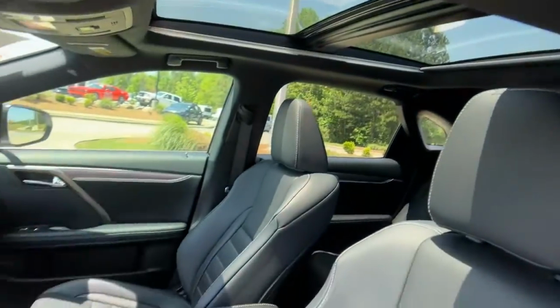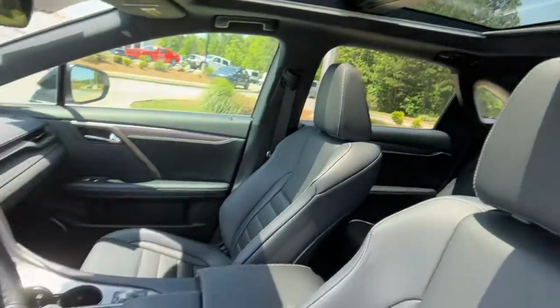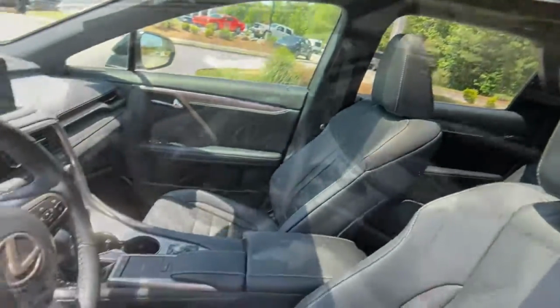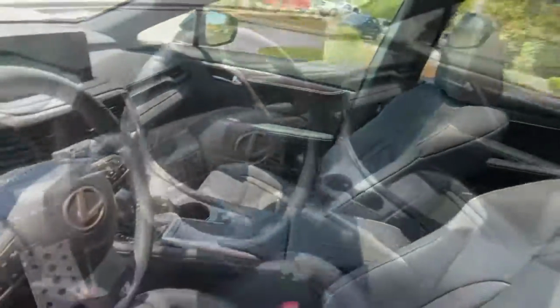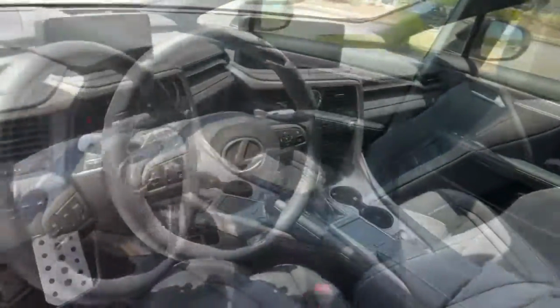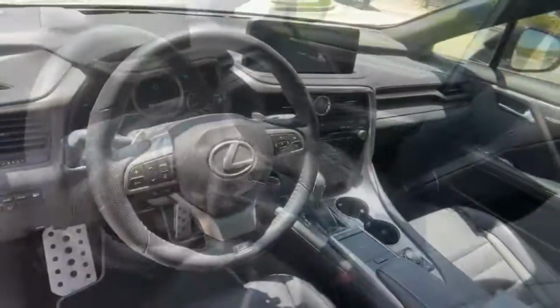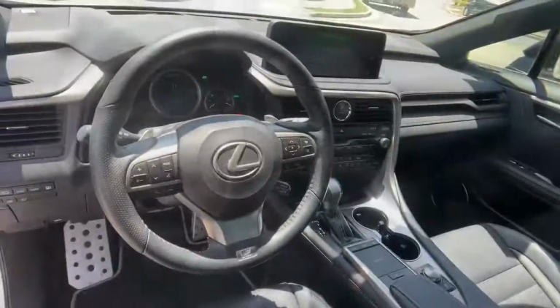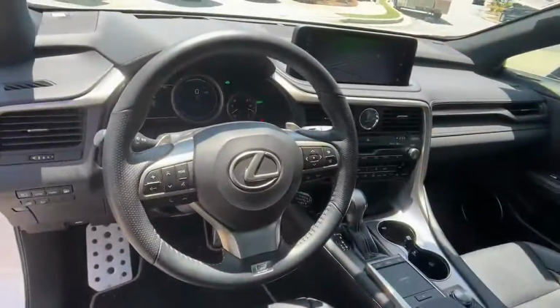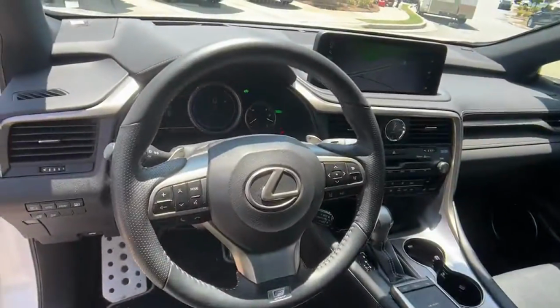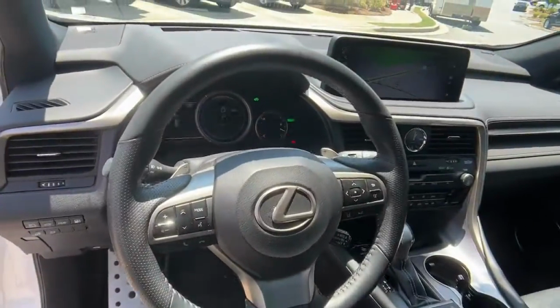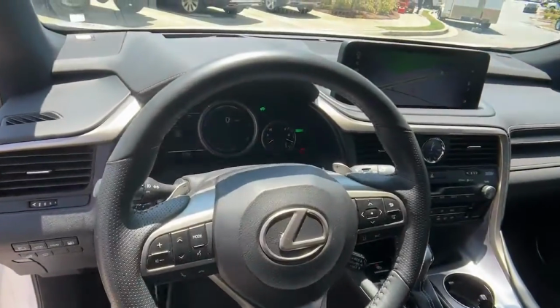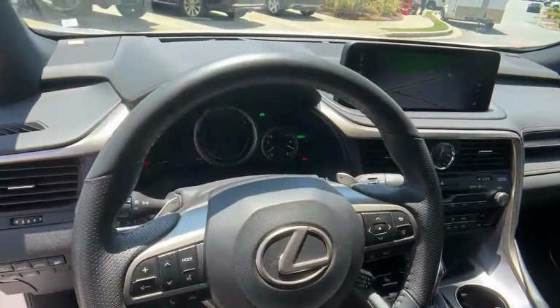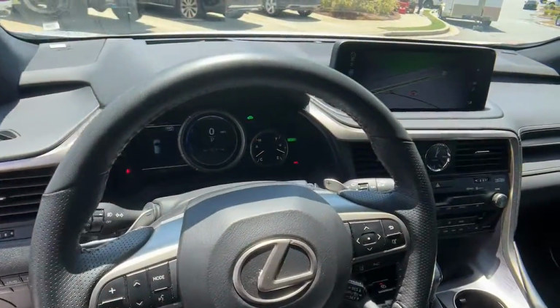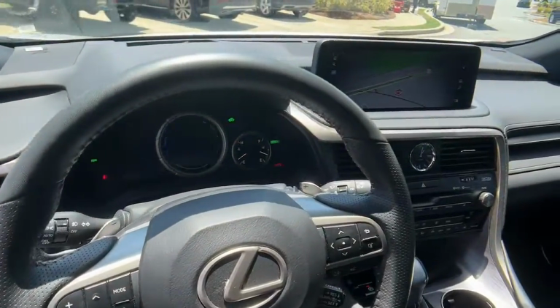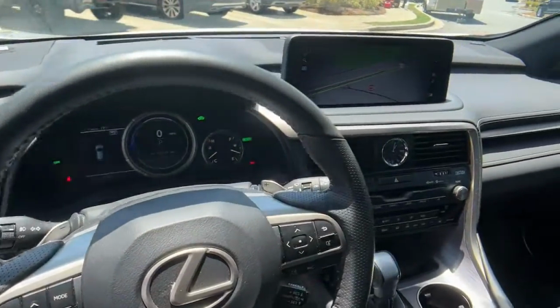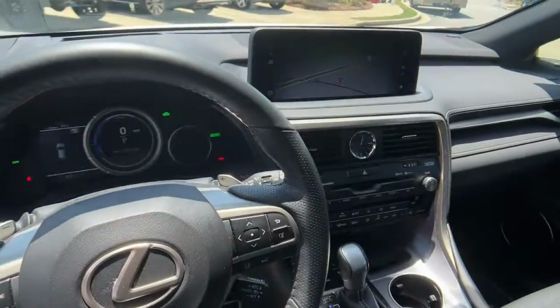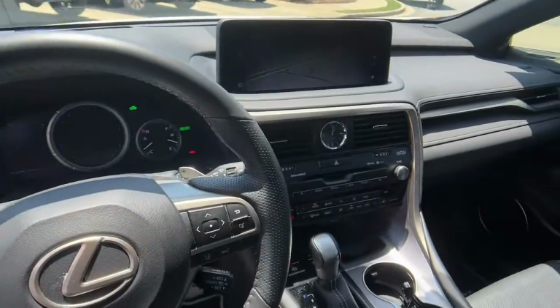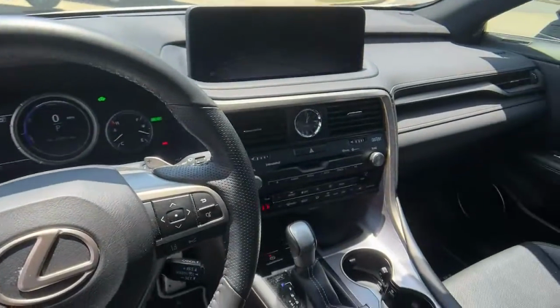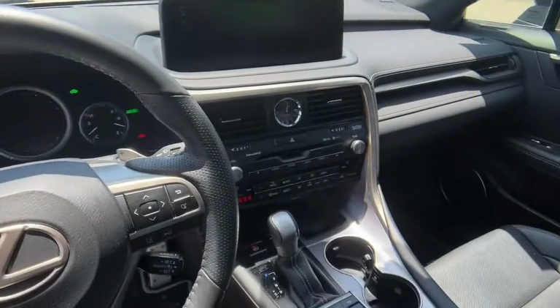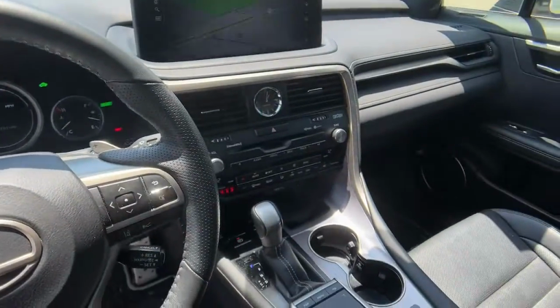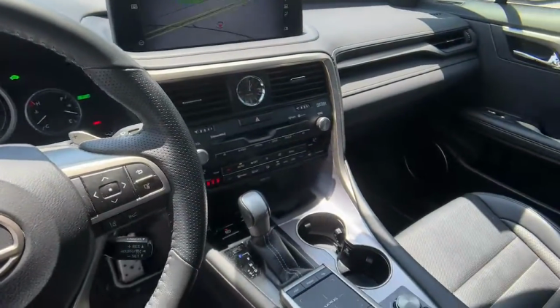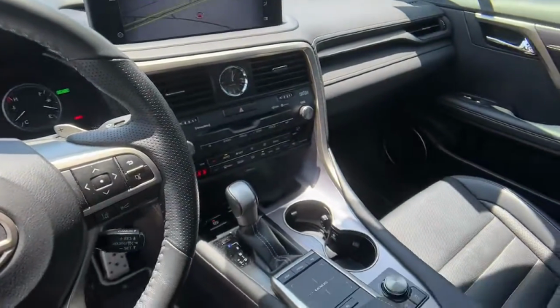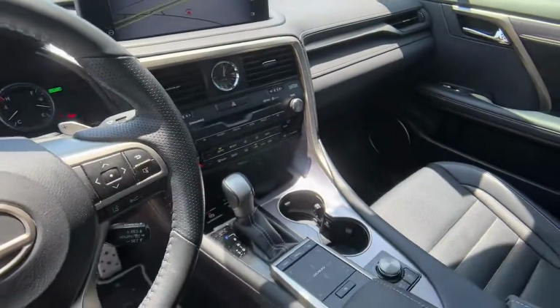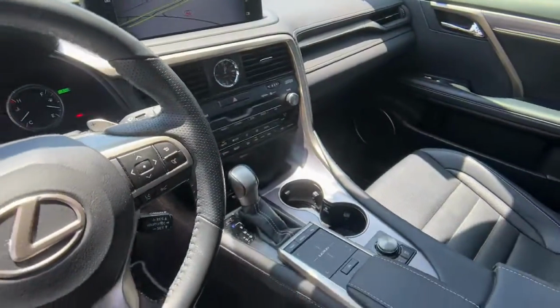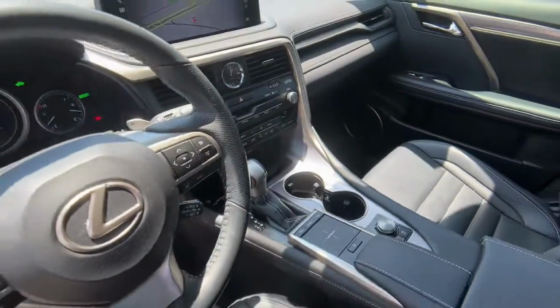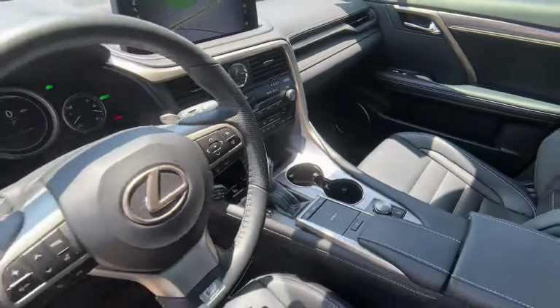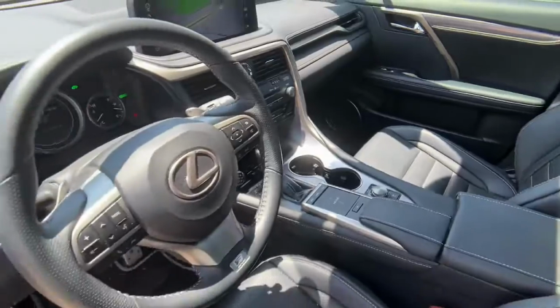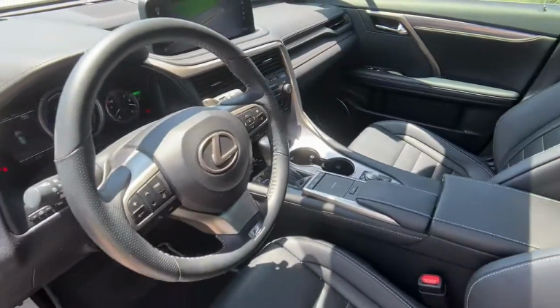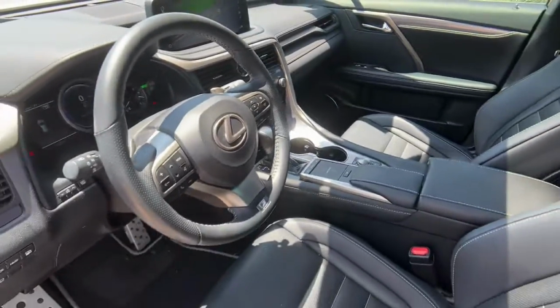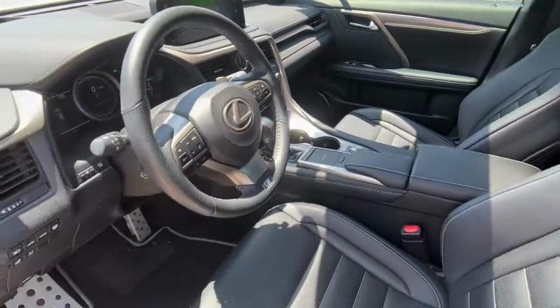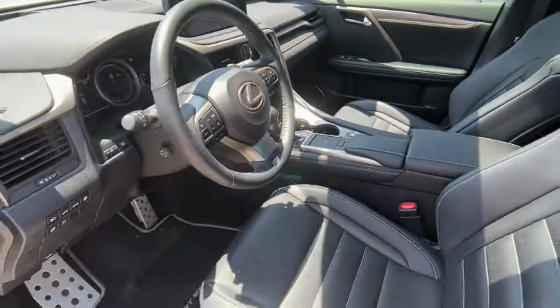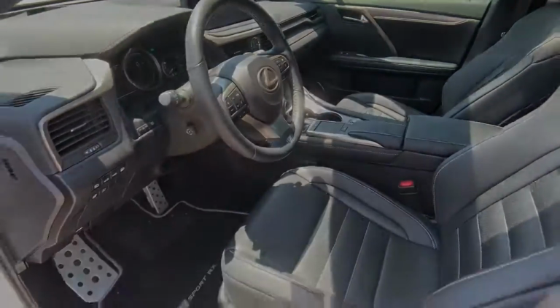Savor the journey in this silky smooth riding Lexus RX. Come in for a fun and easy test drive.